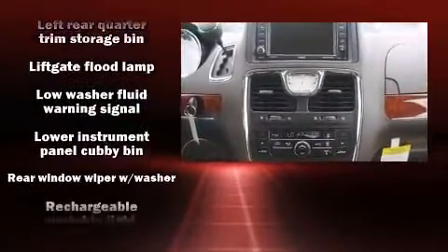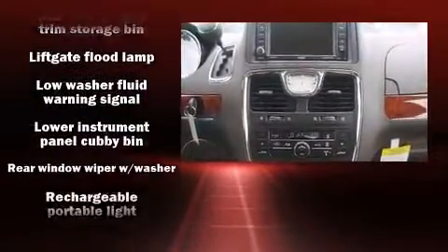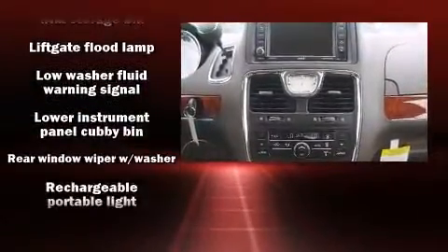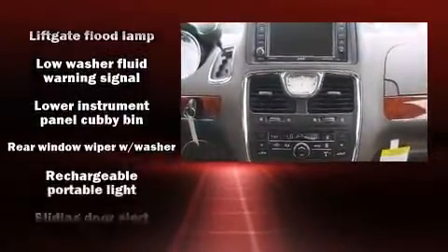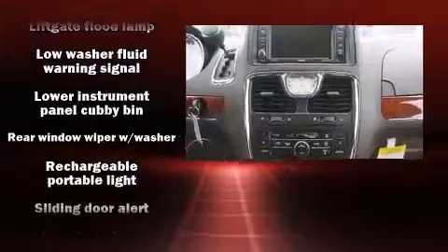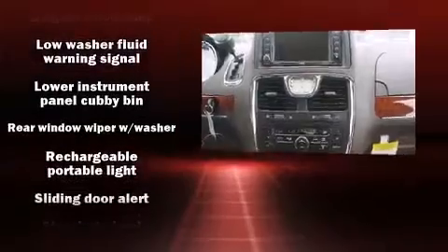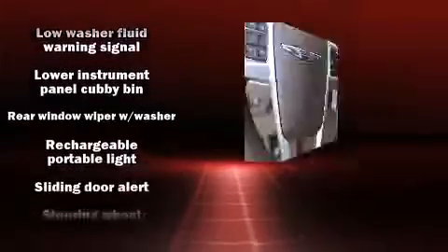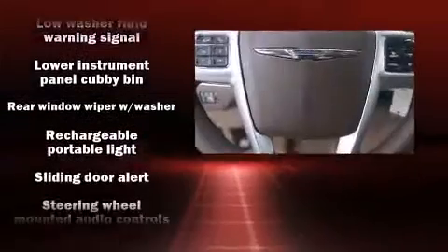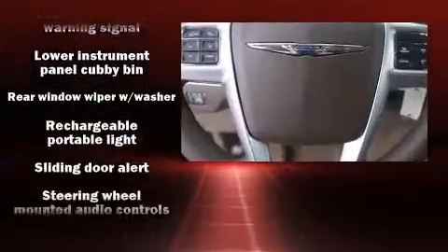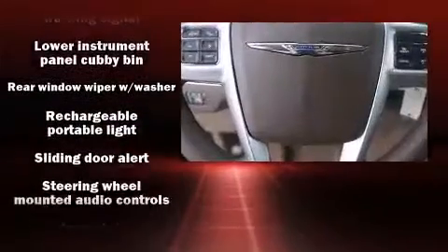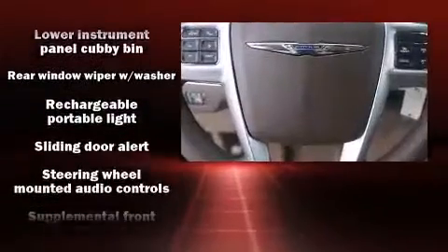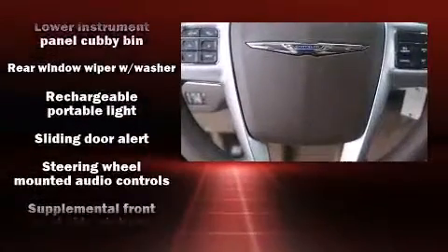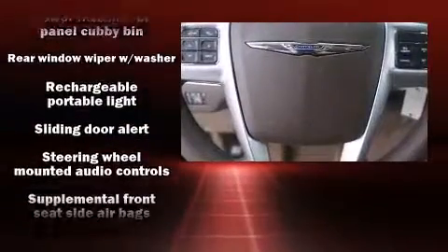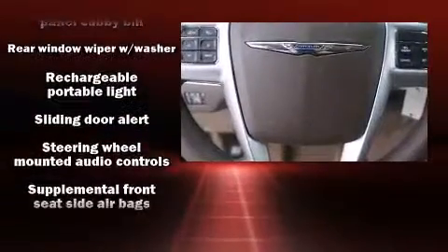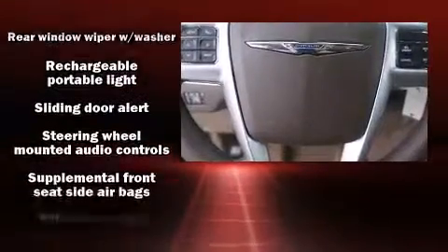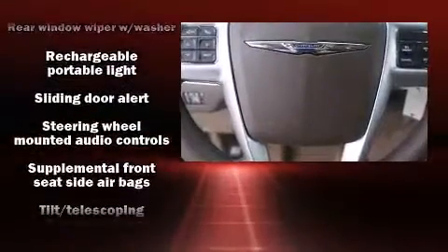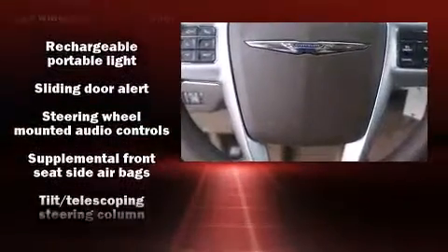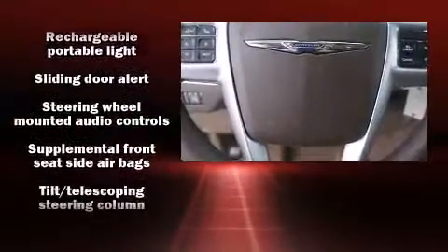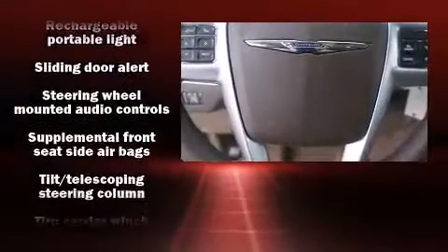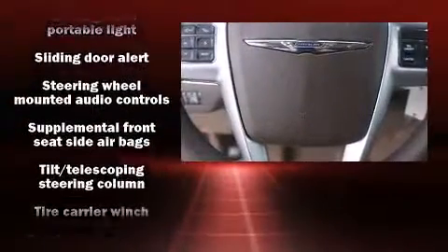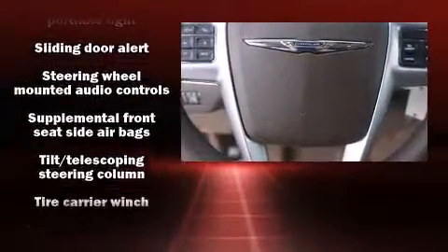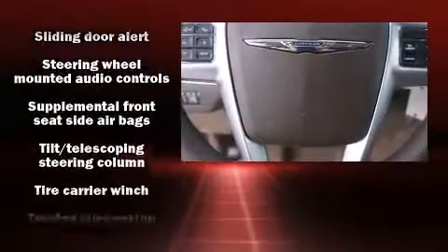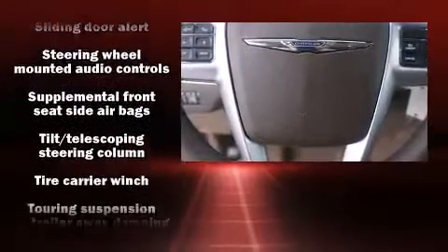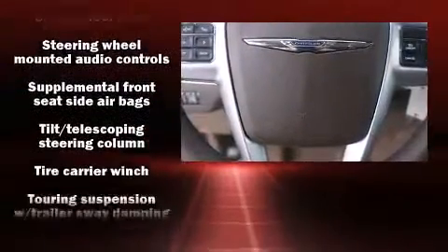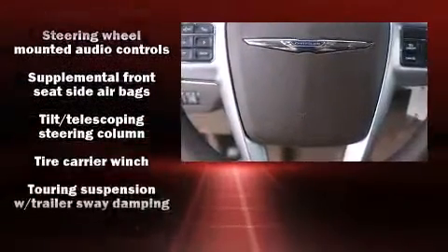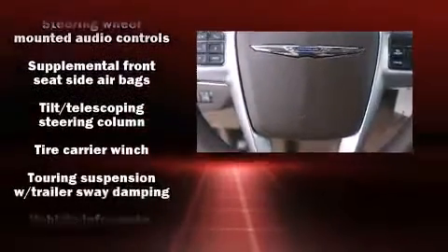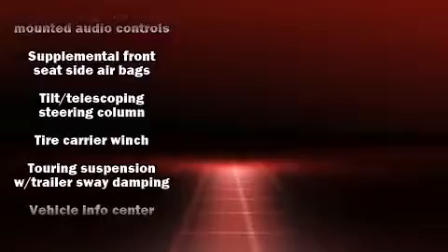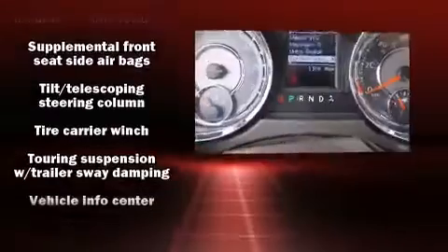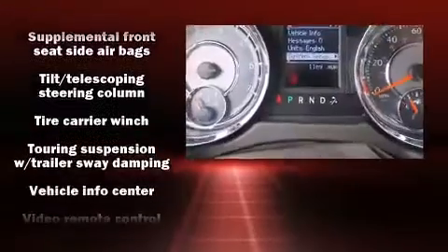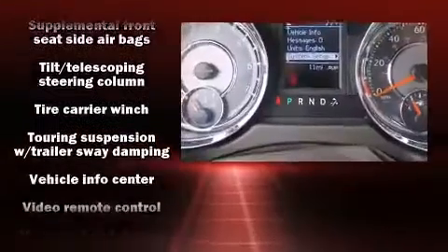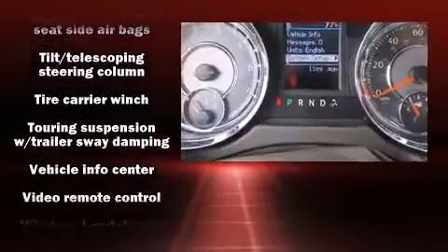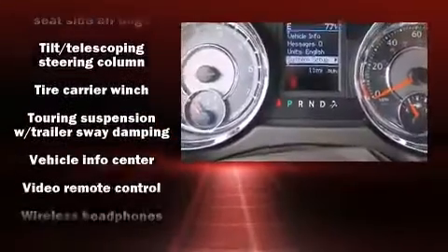With electronic stability controls supplementing mechanical systems, you'll maintain precise command of the roadway.